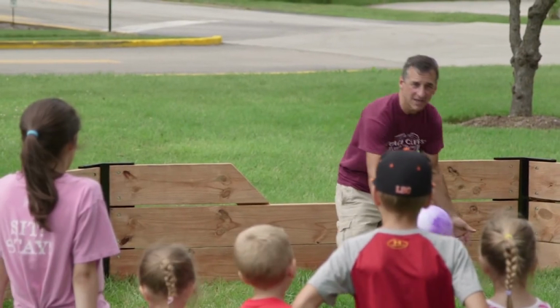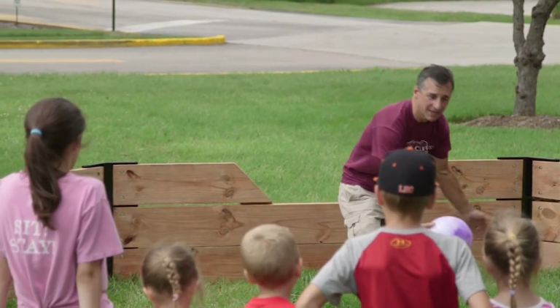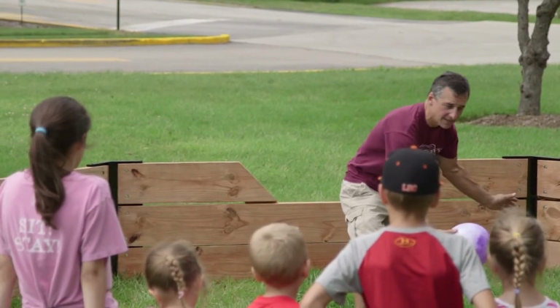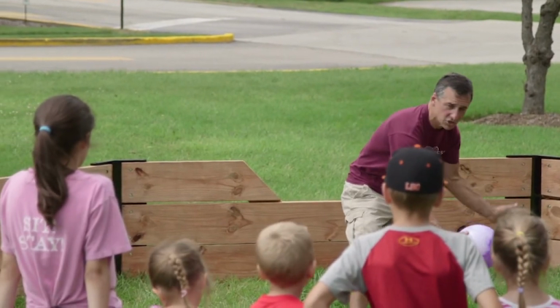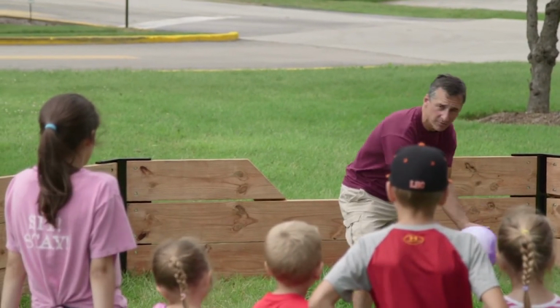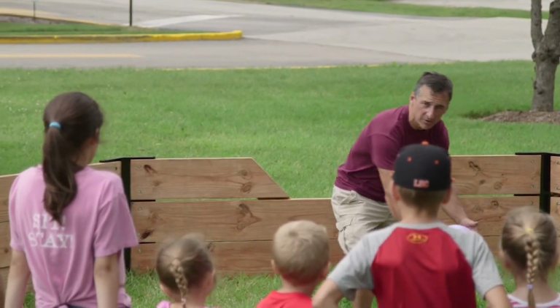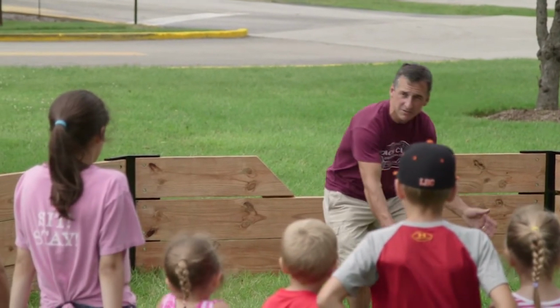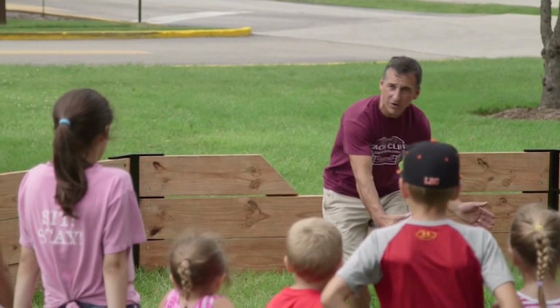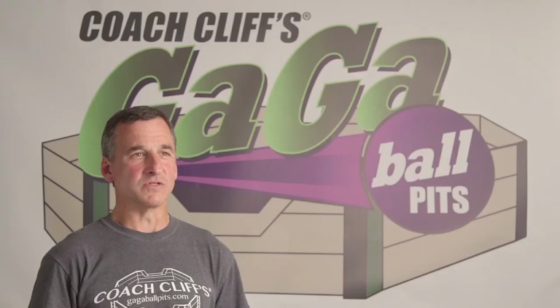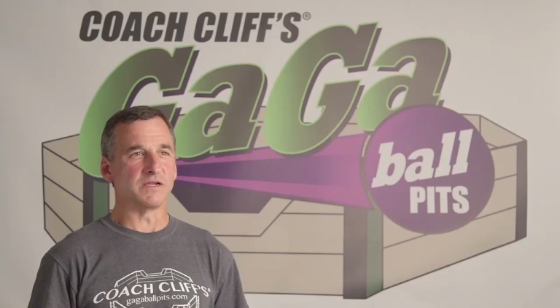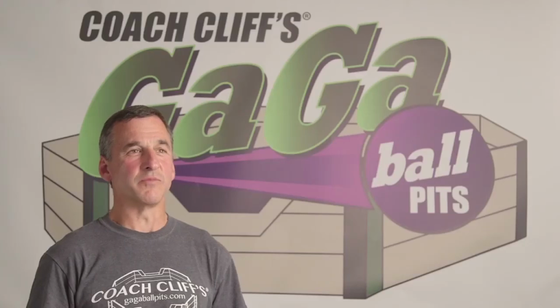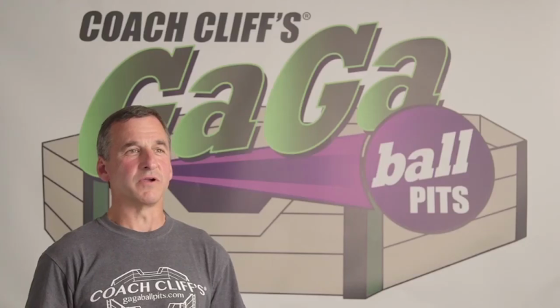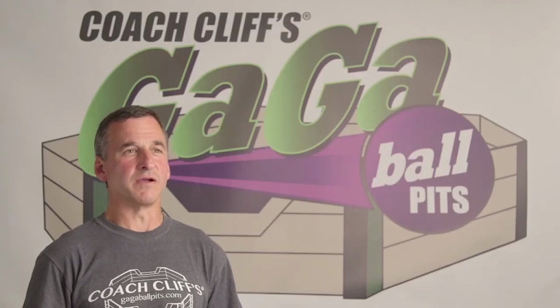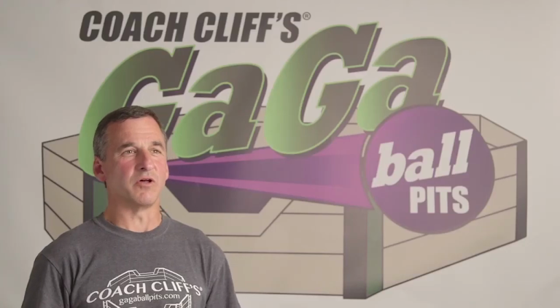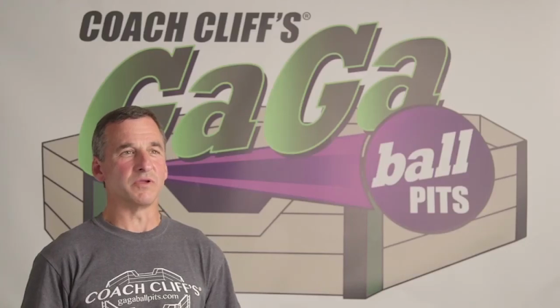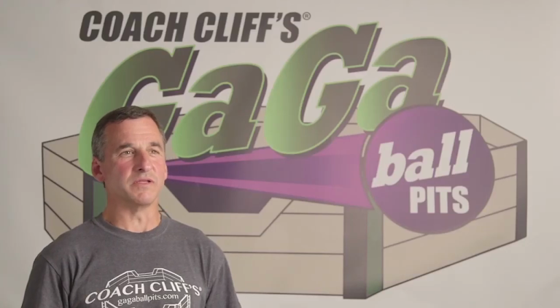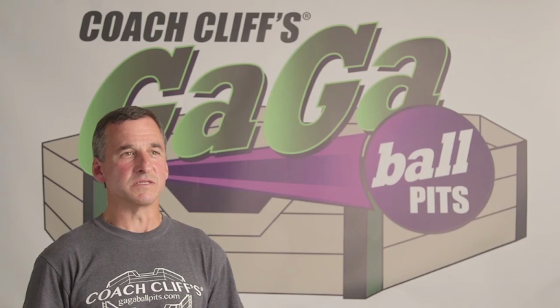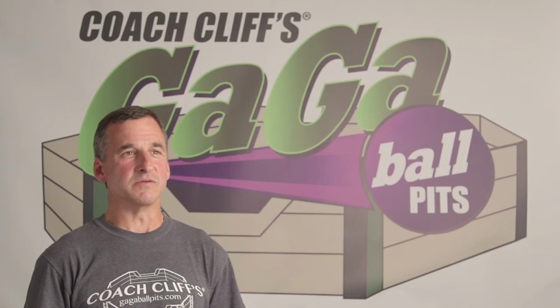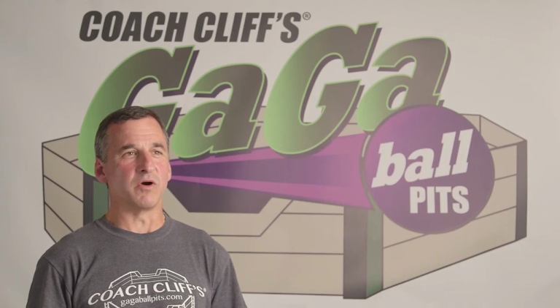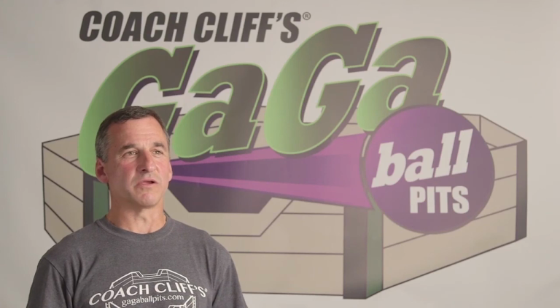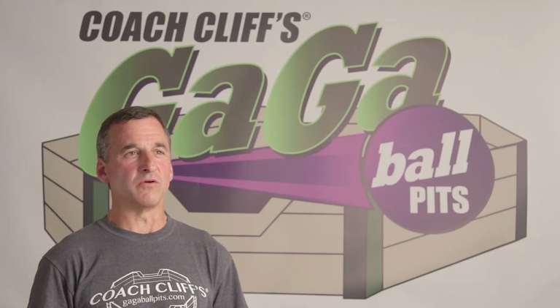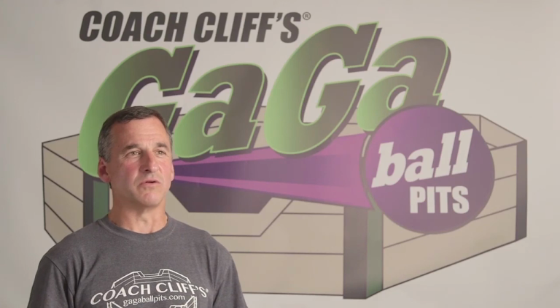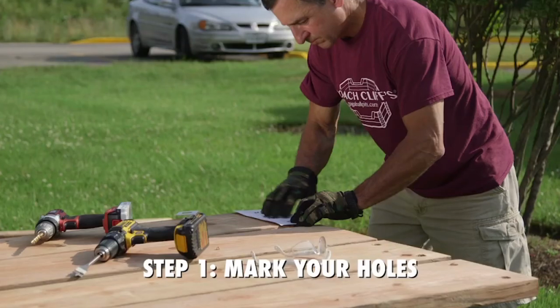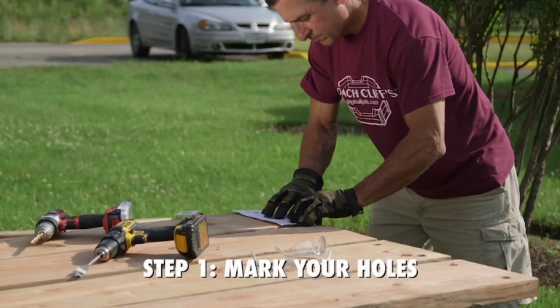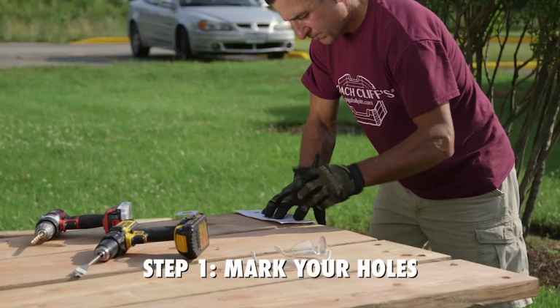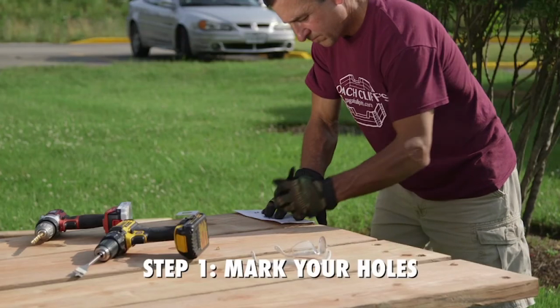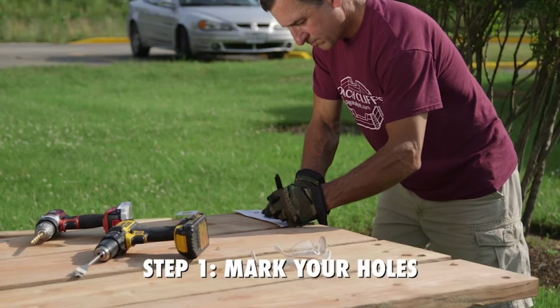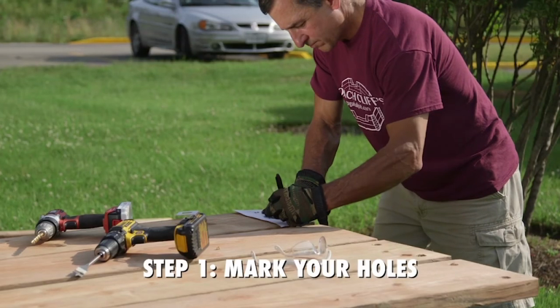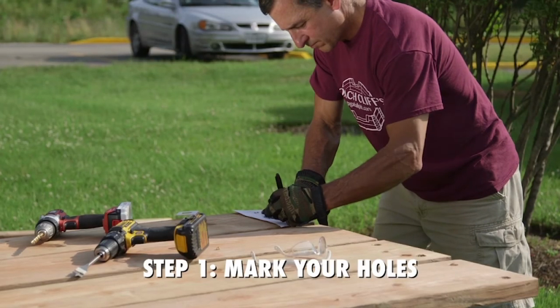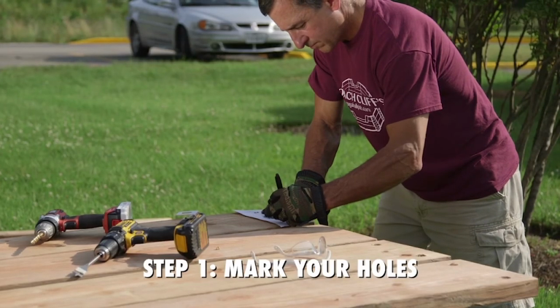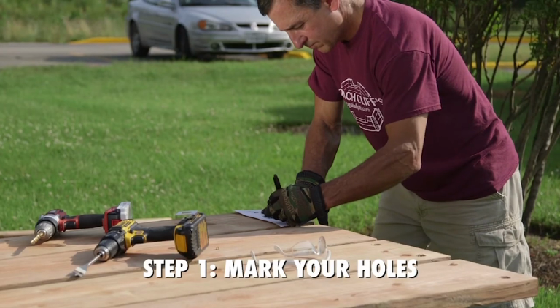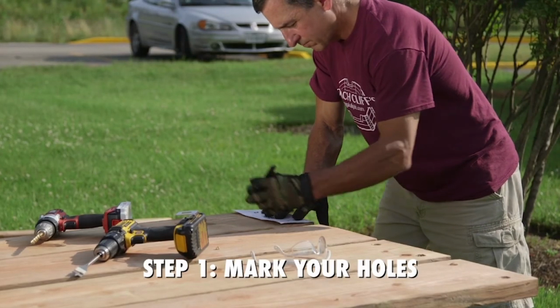The first step to setting up your gaga ball pit is to mark your holes at the end of the boards.